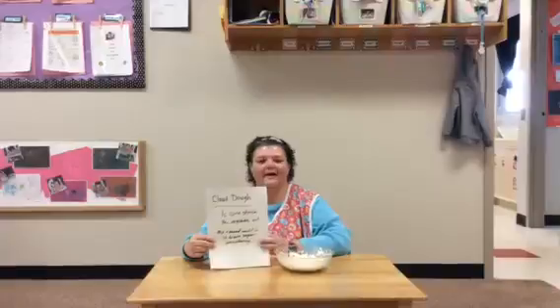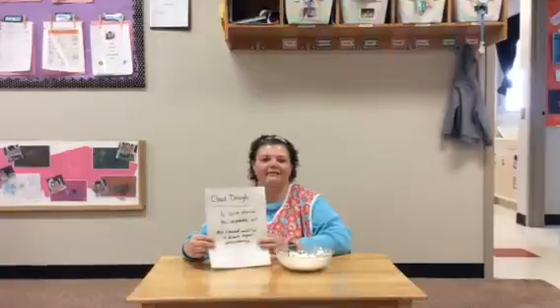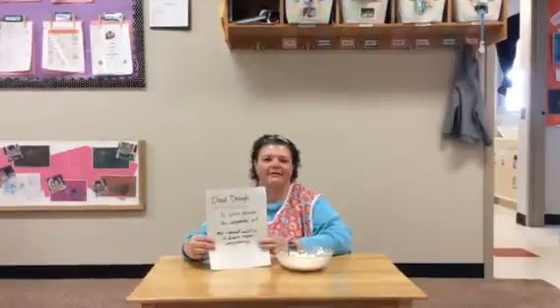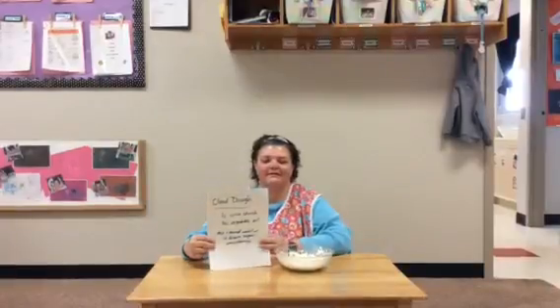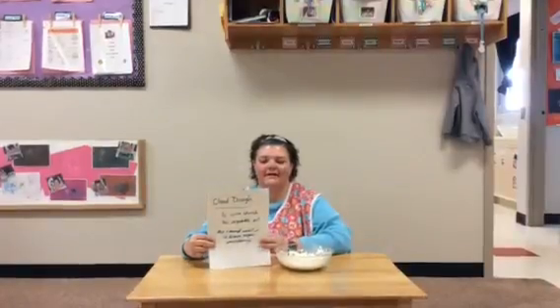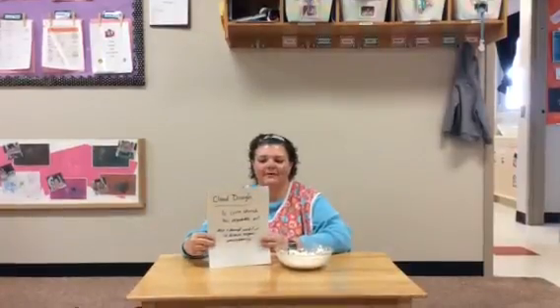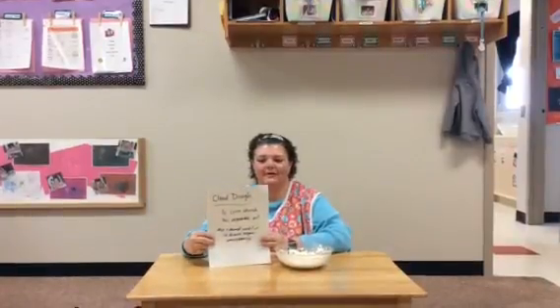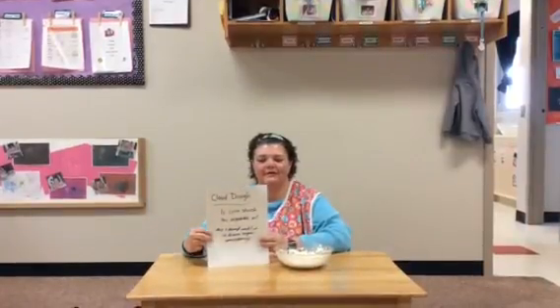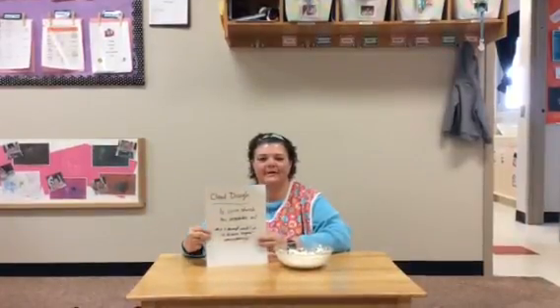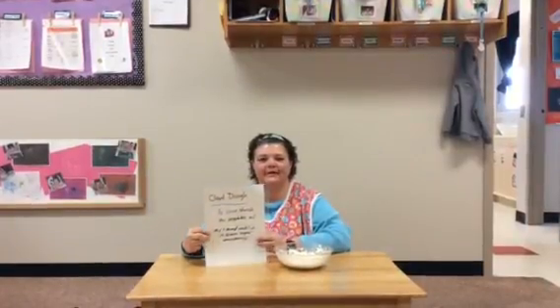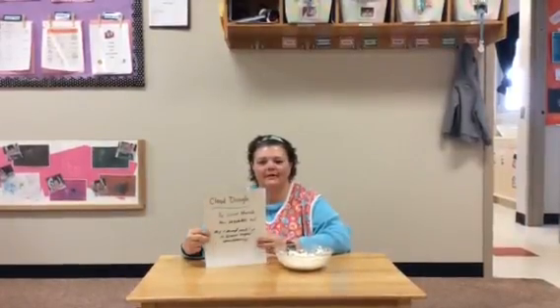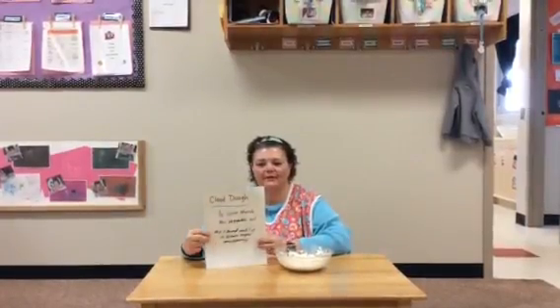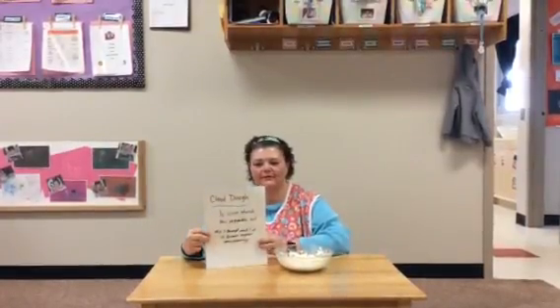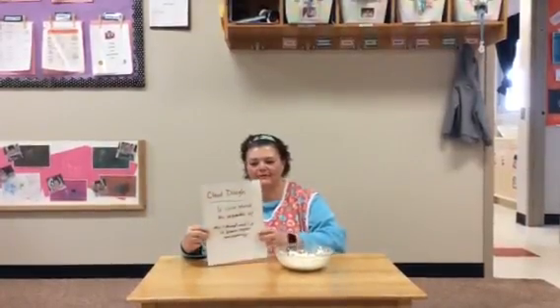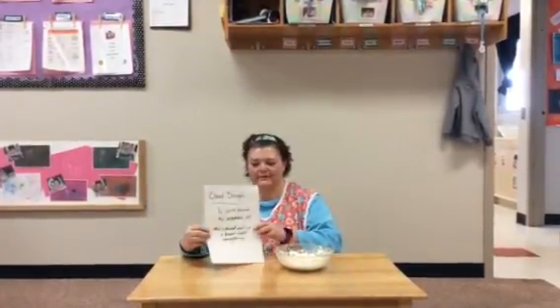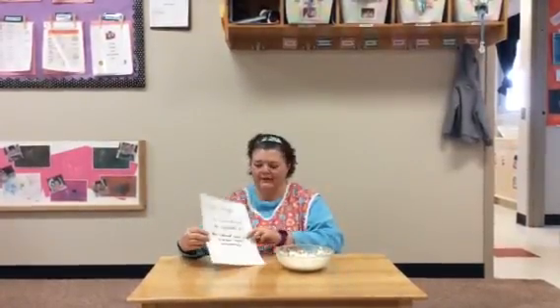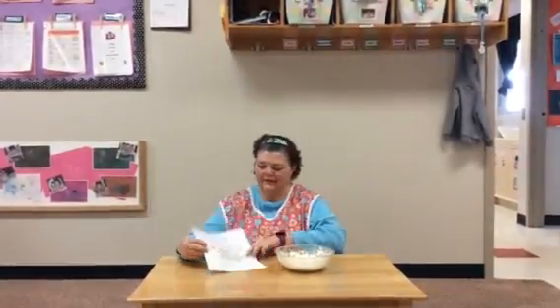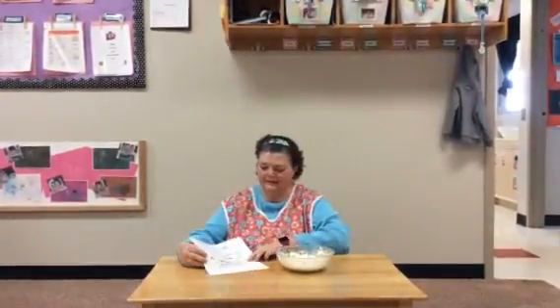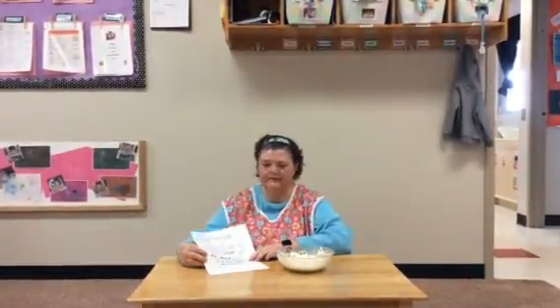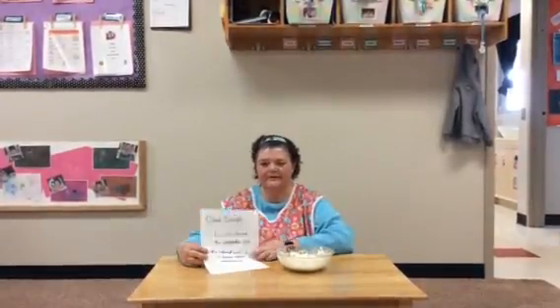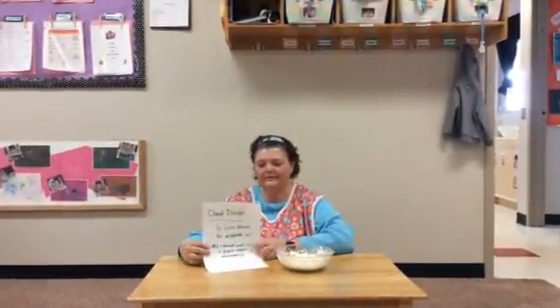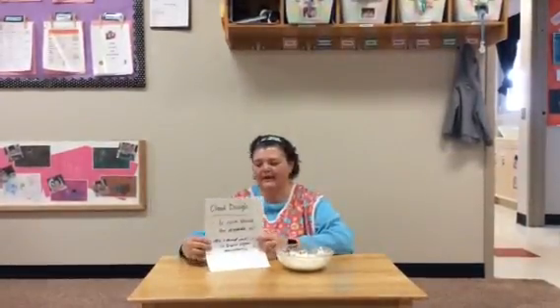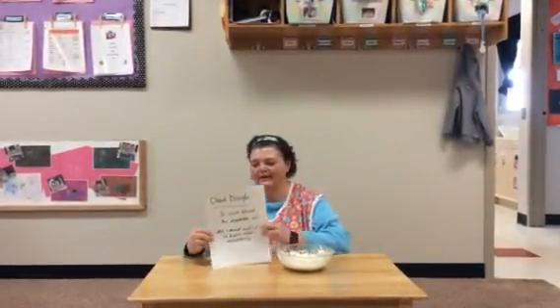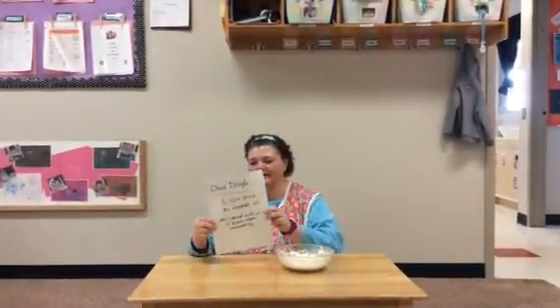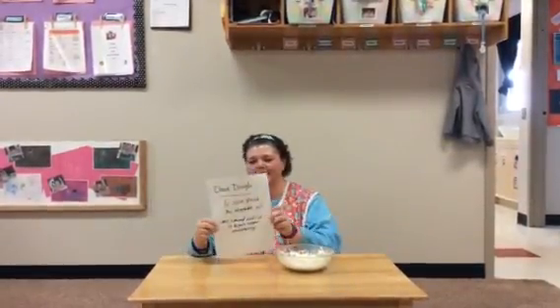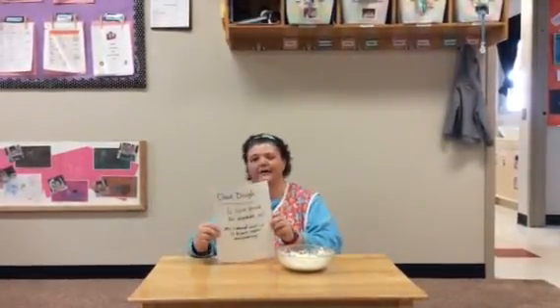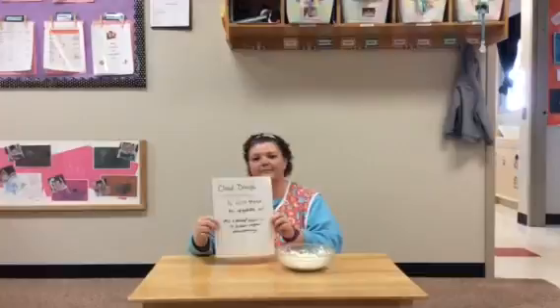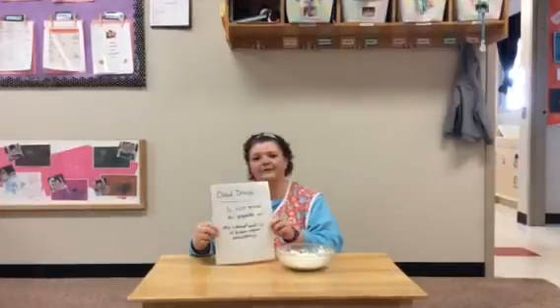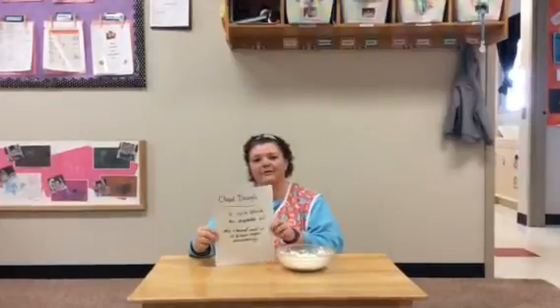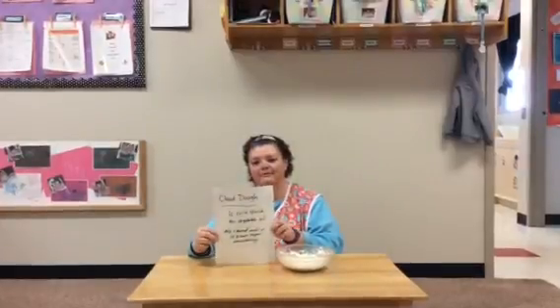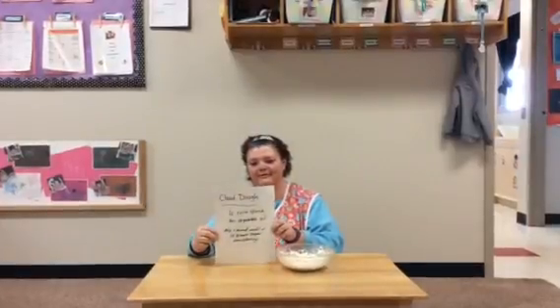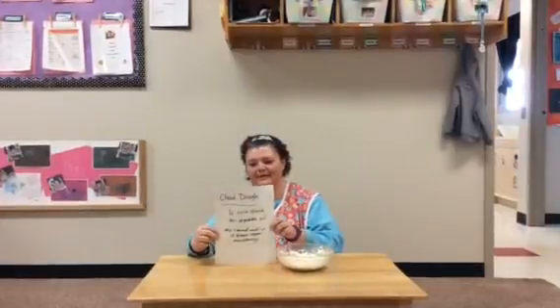Hi friends, today we are going to make cloud dough. You do this by — I'm going to hold up the recipe —